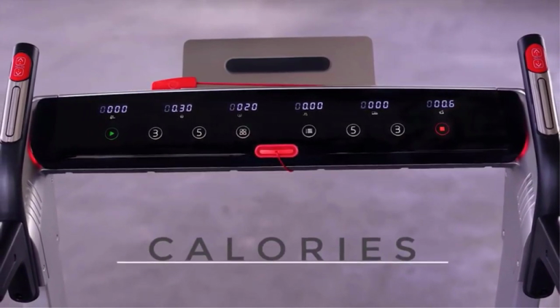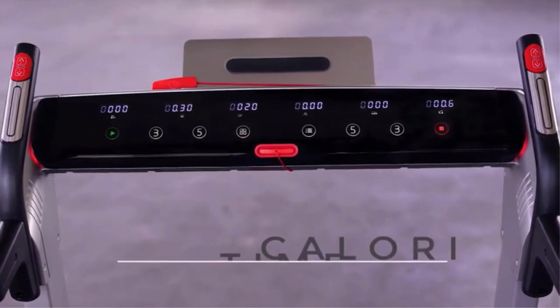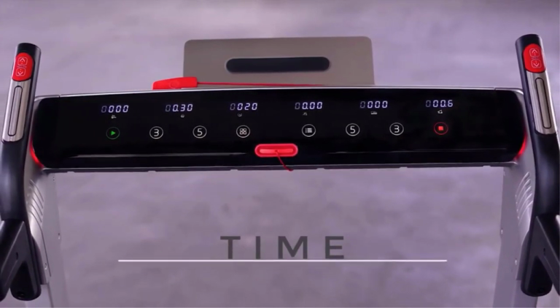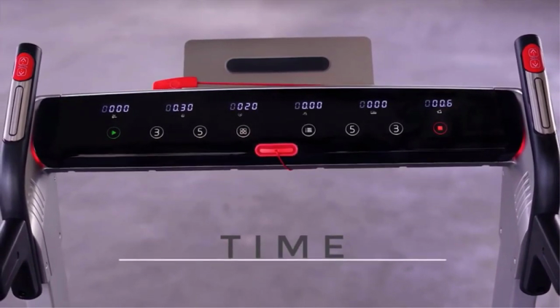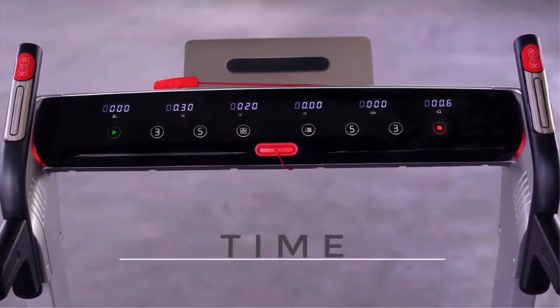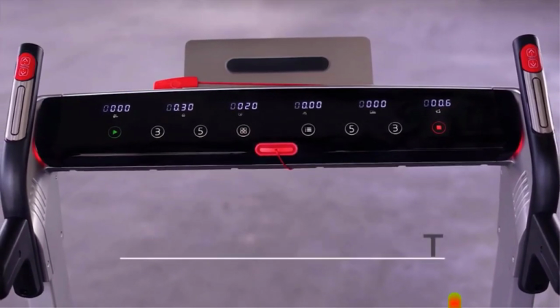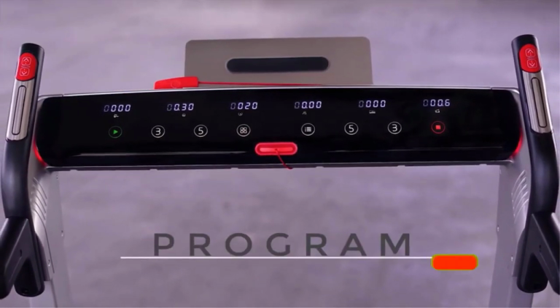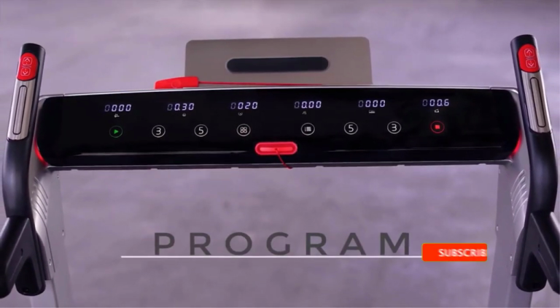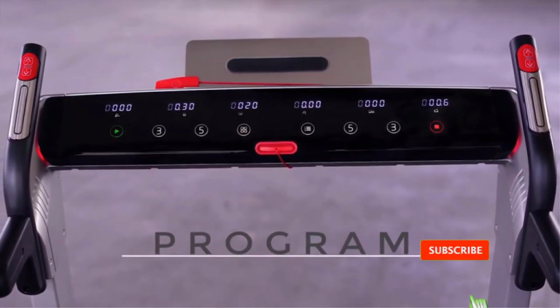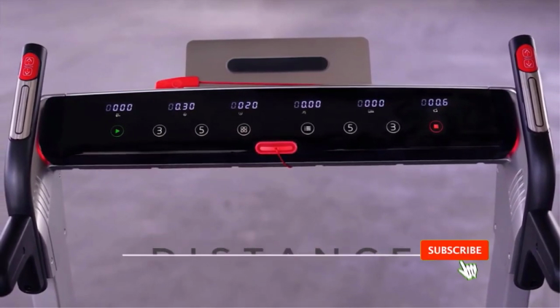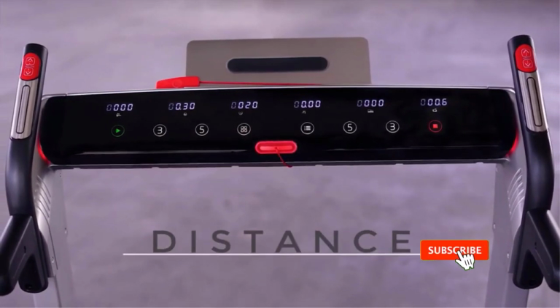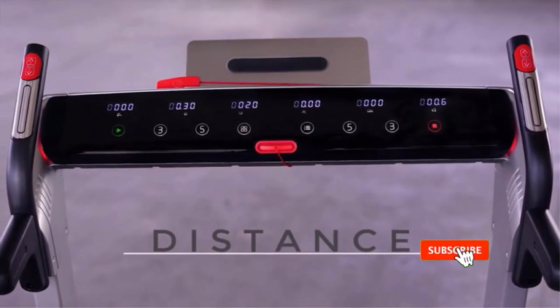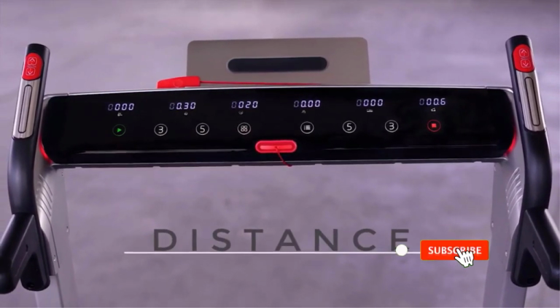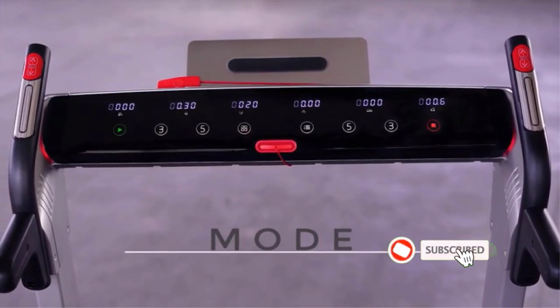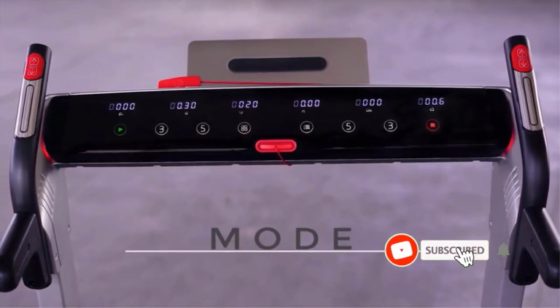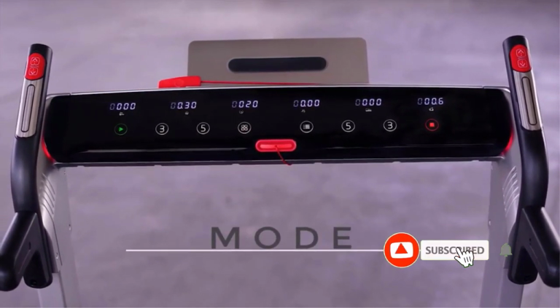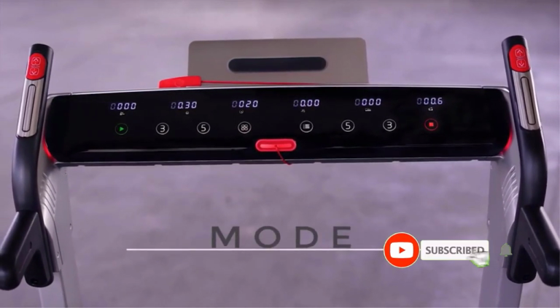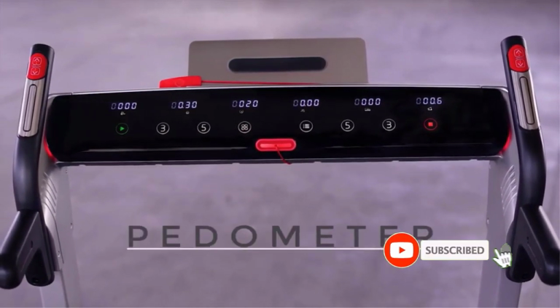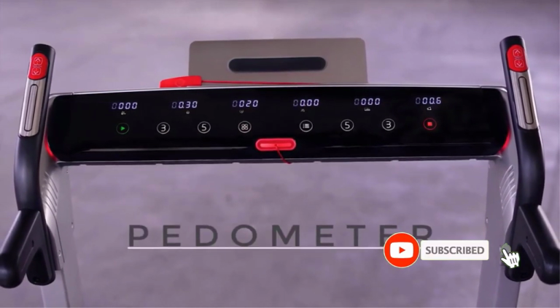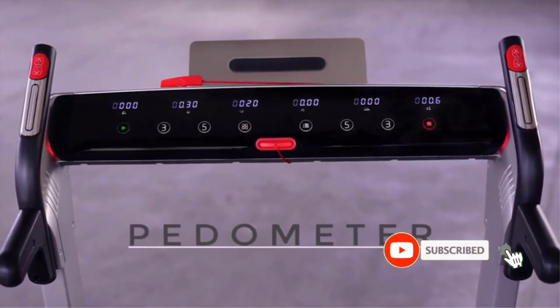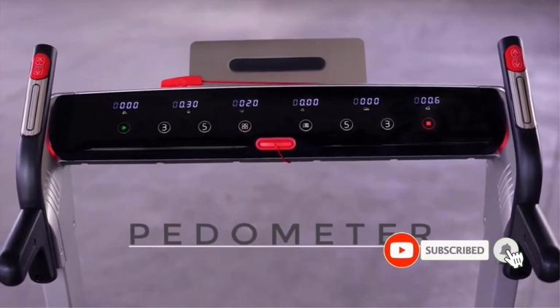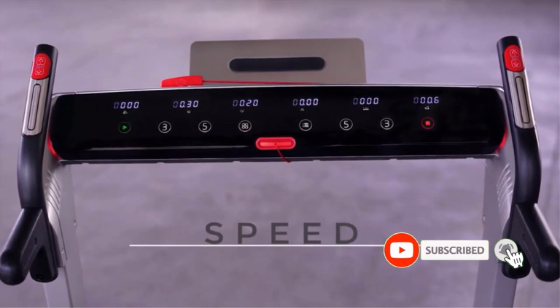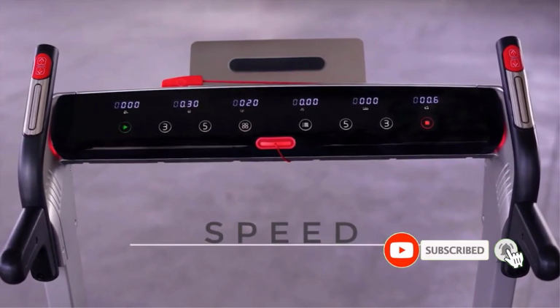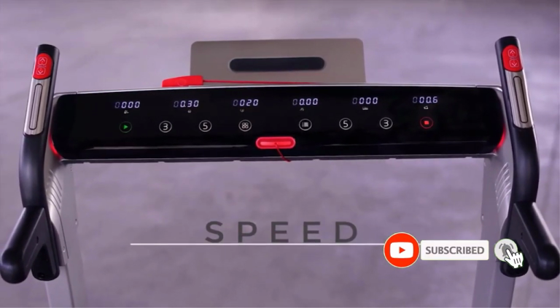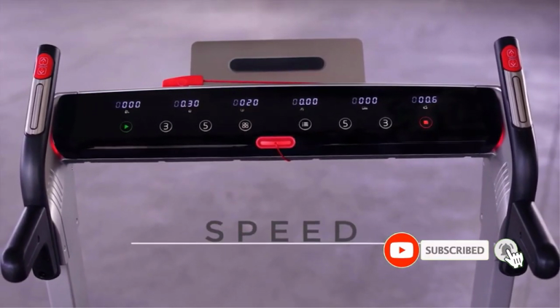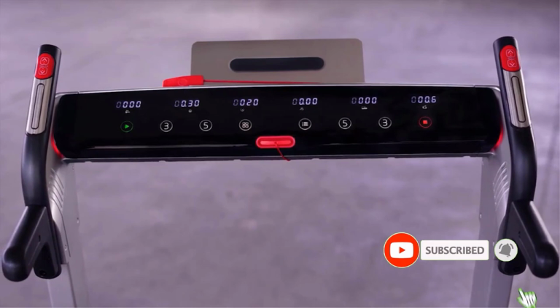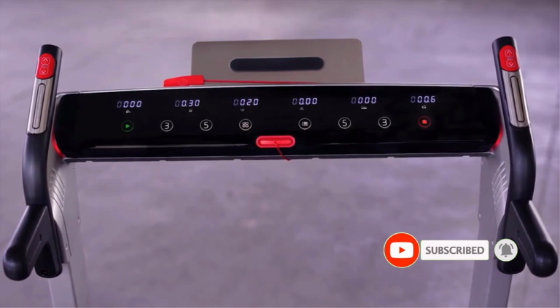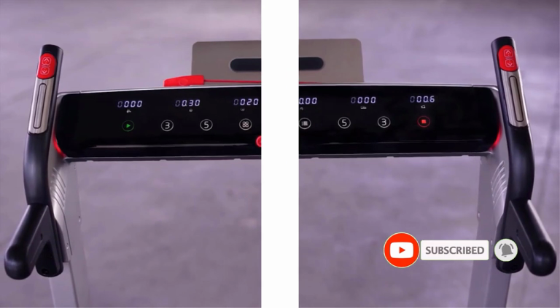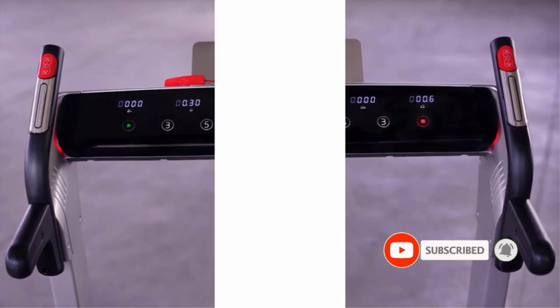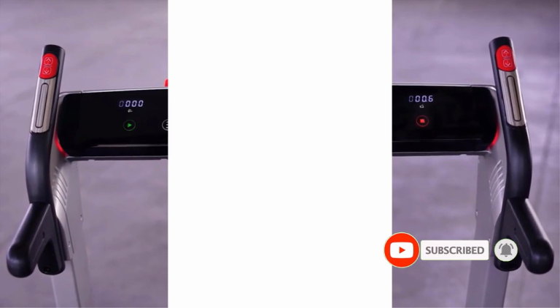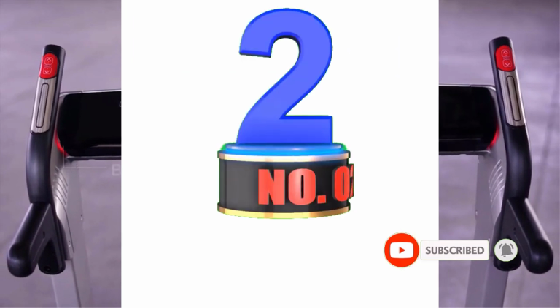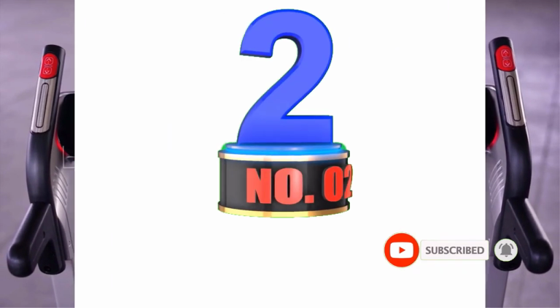Pros: 8 workout programs and 3 custom programs. Media port with USB.